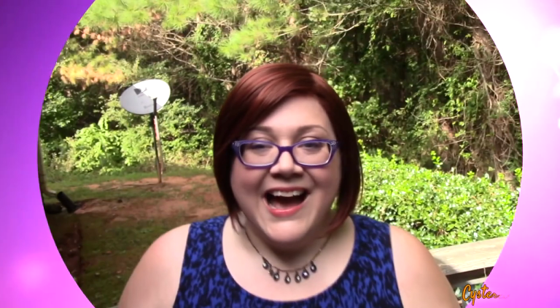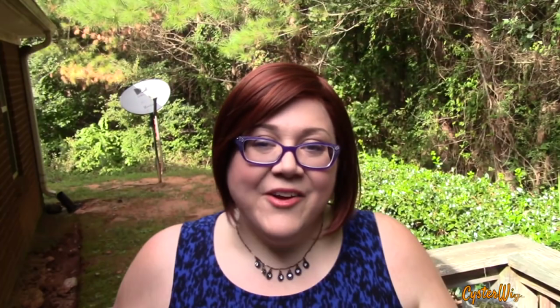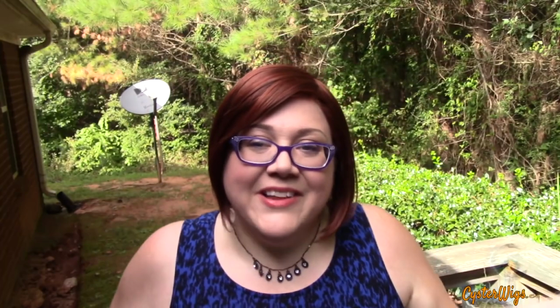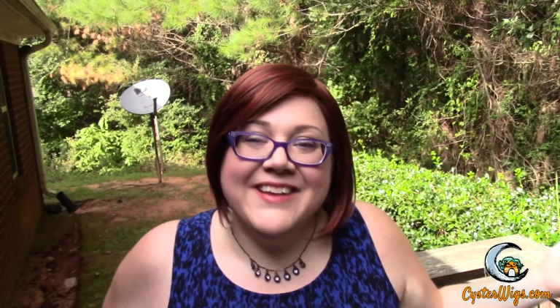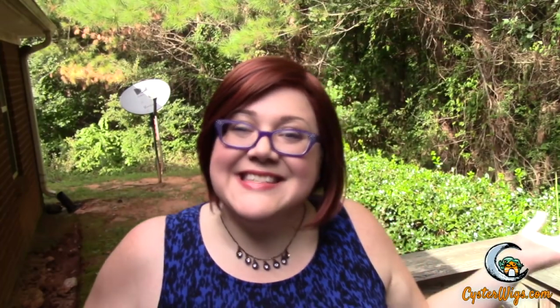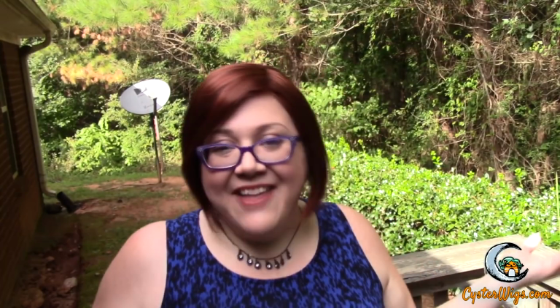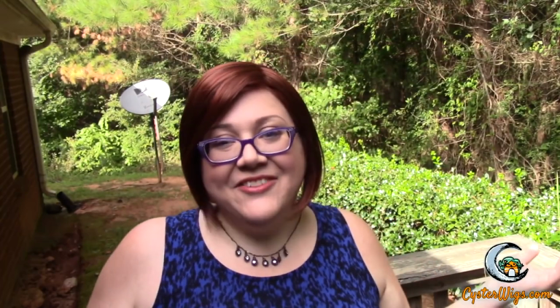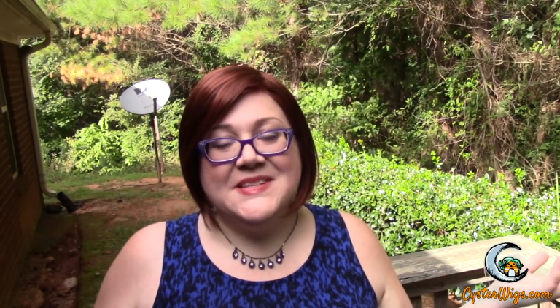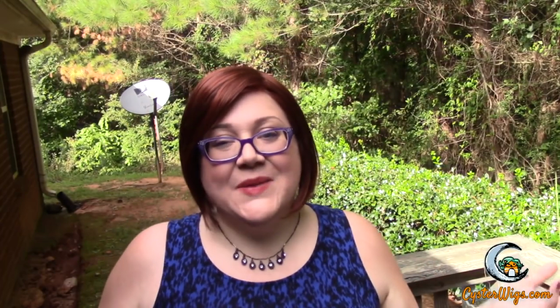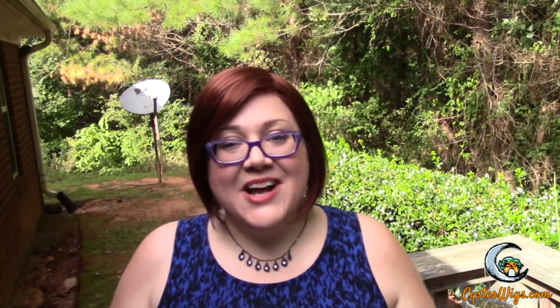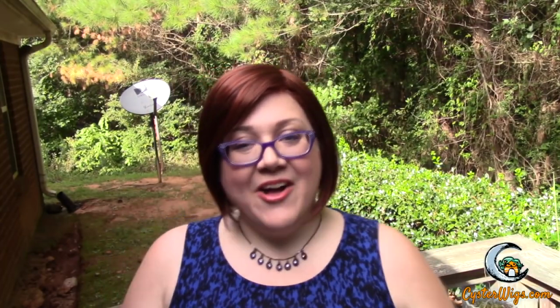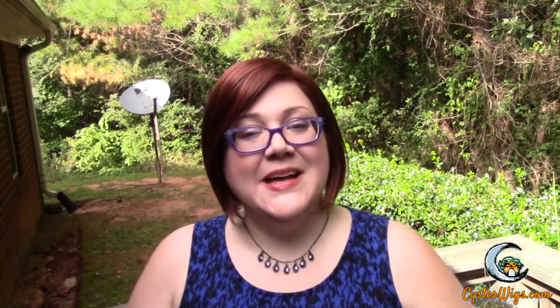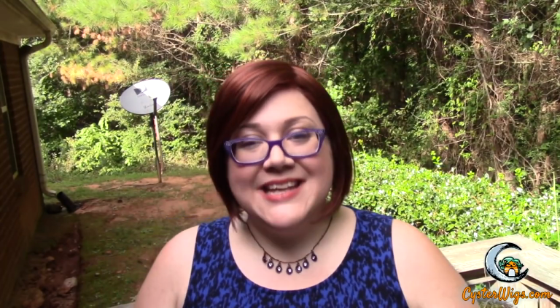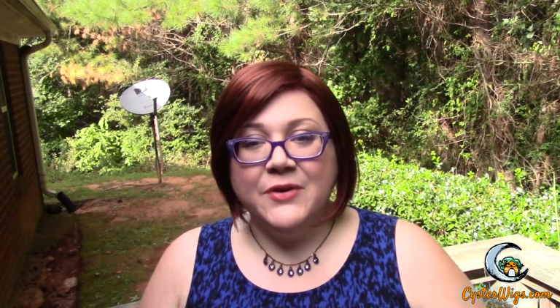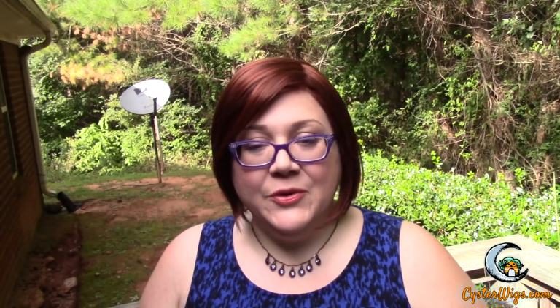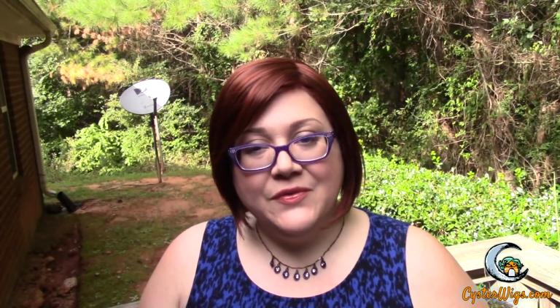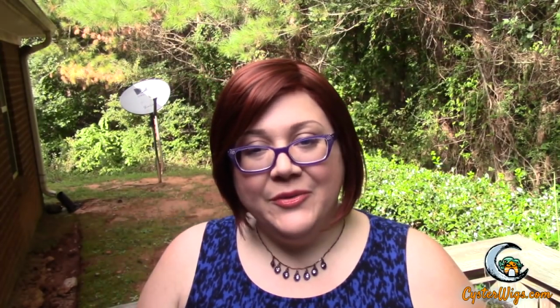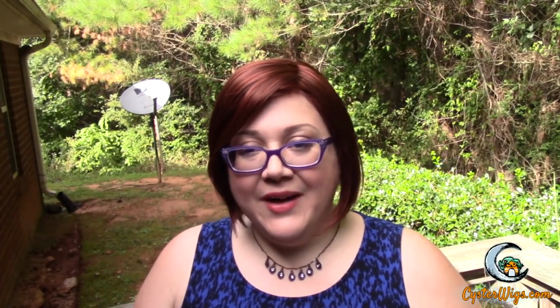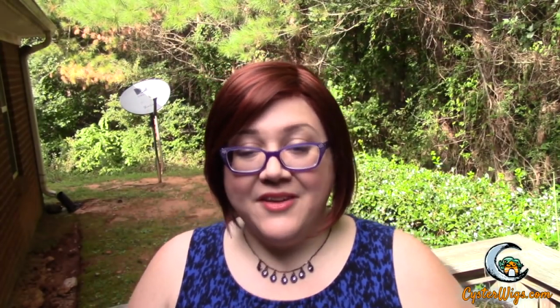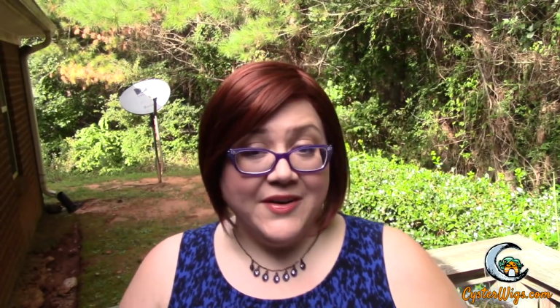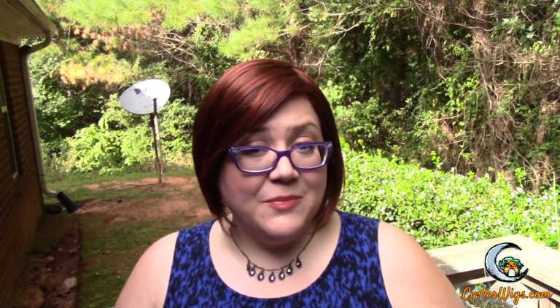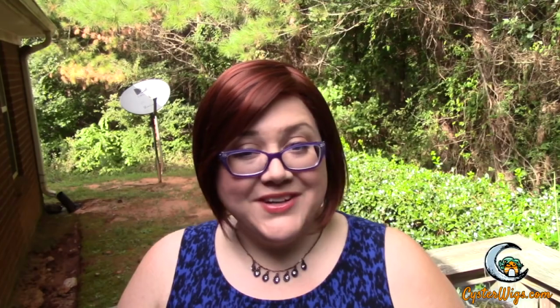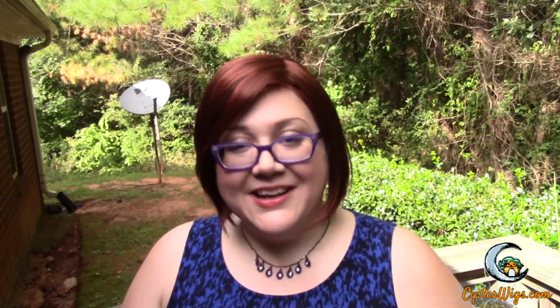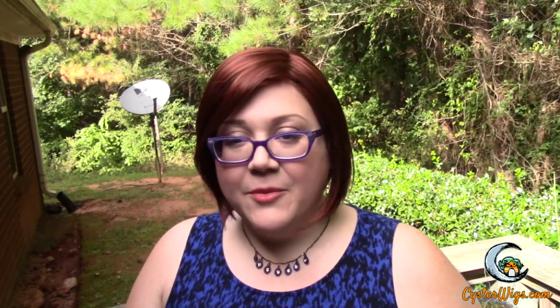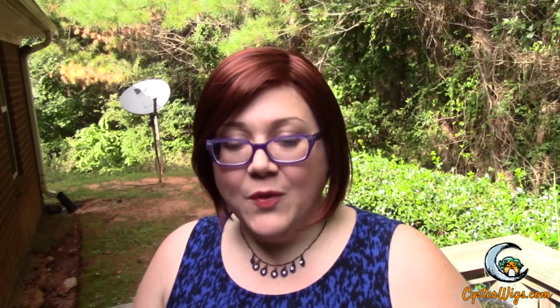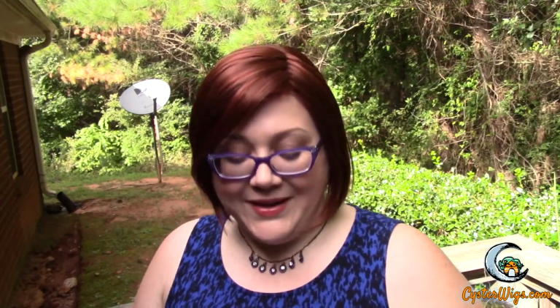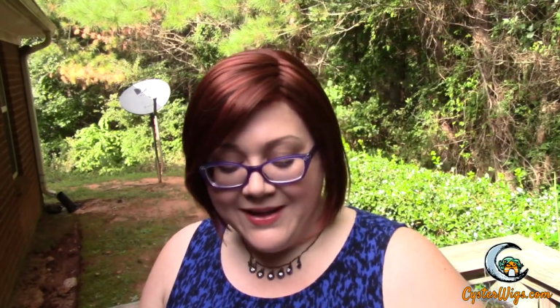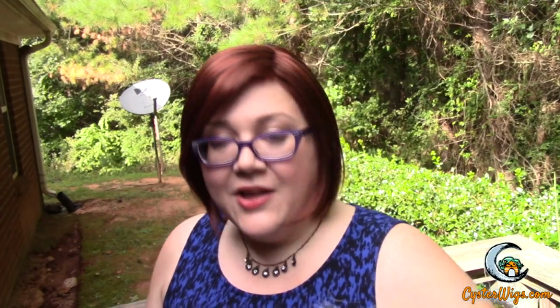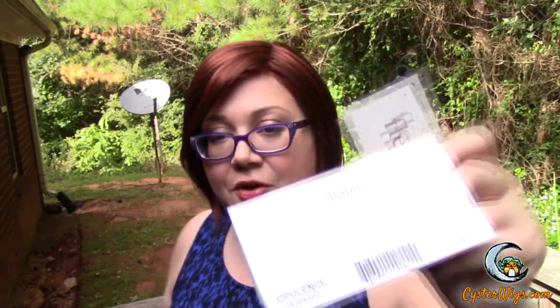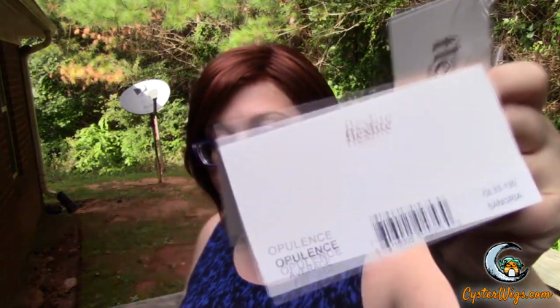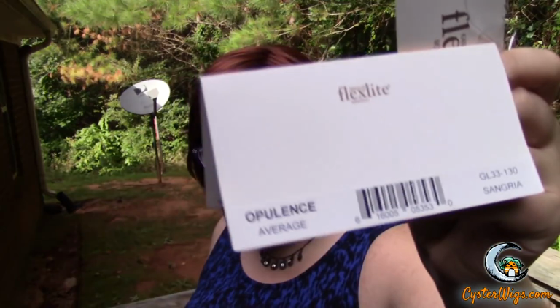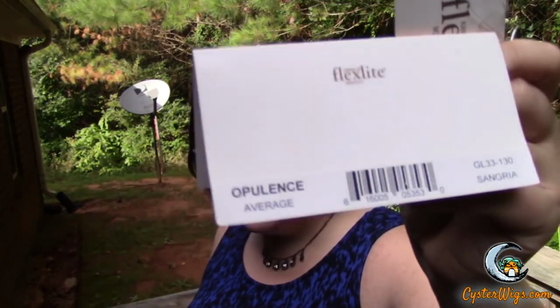Hi there wig lover, this is Heather from CysterWigs.com and today I'm bringing you a review of a very pretty Gabor wig called Opulence.